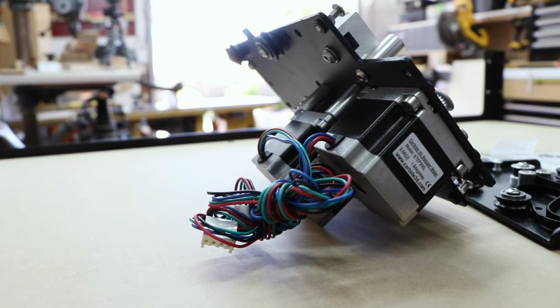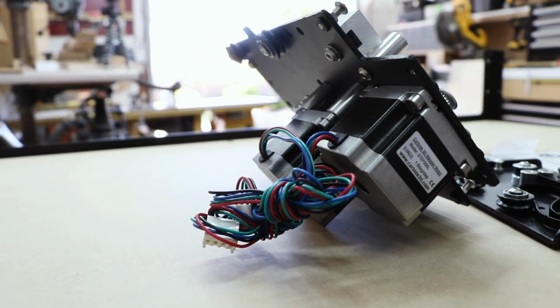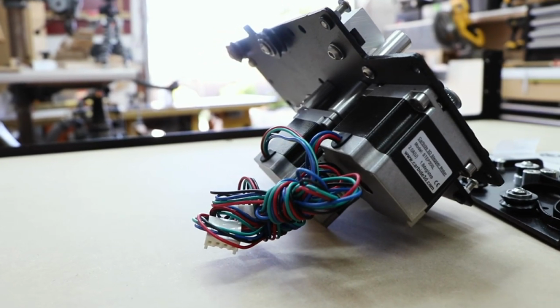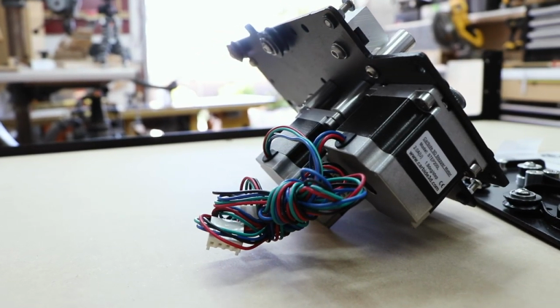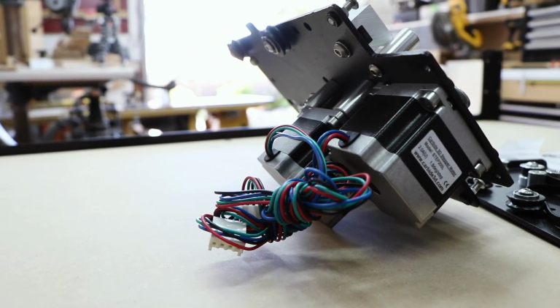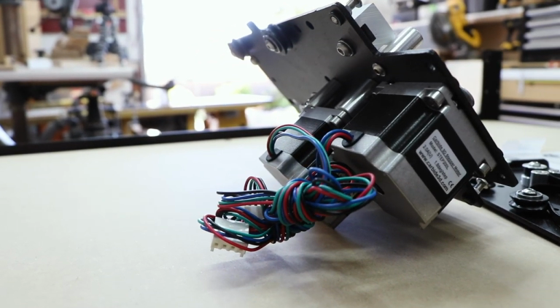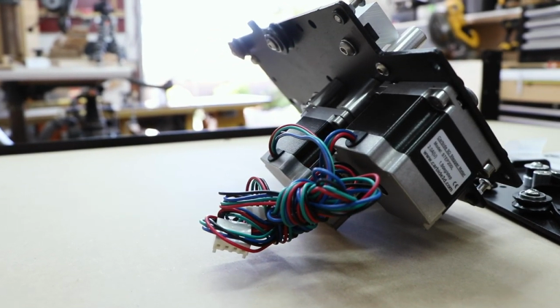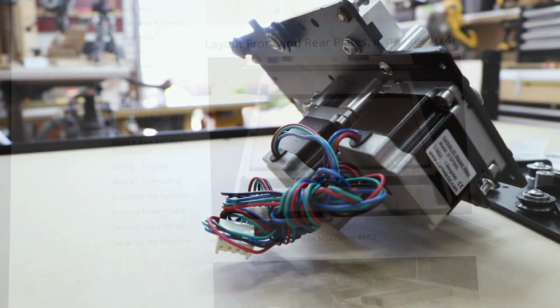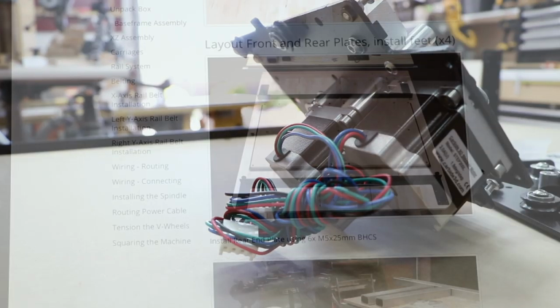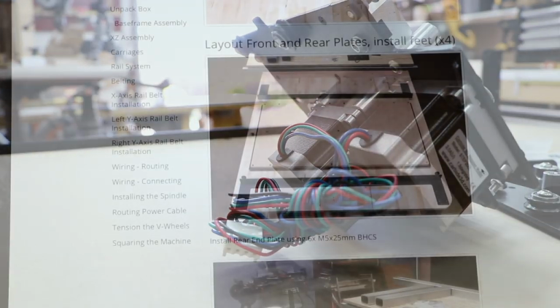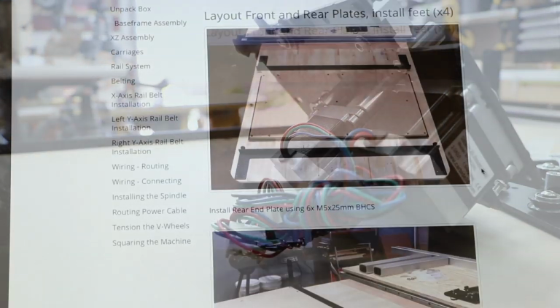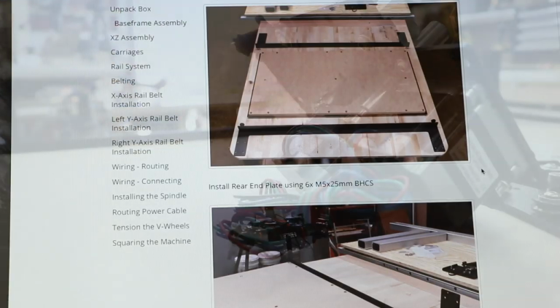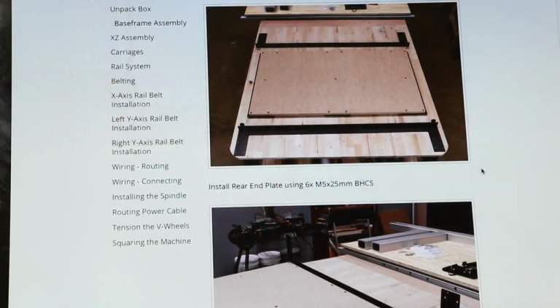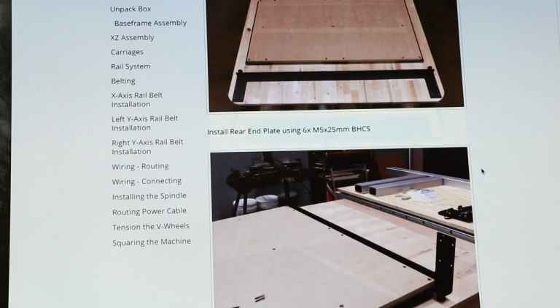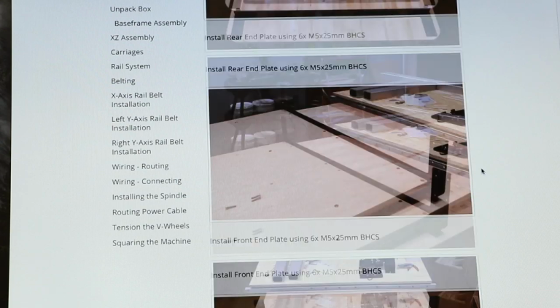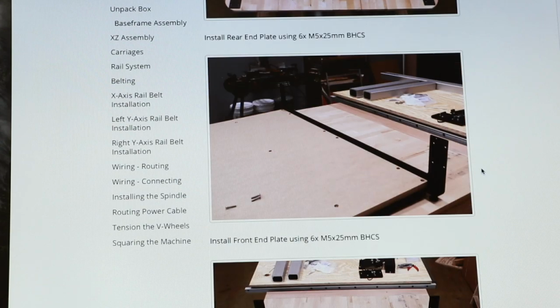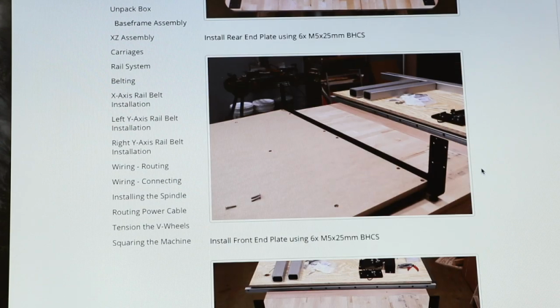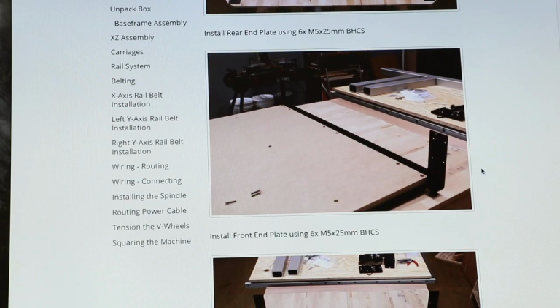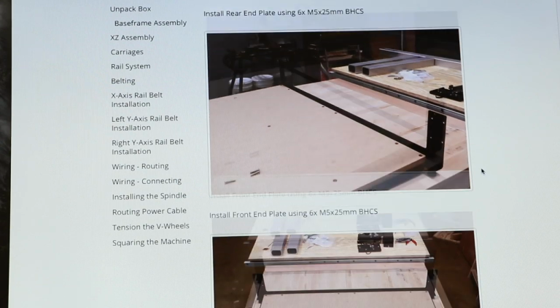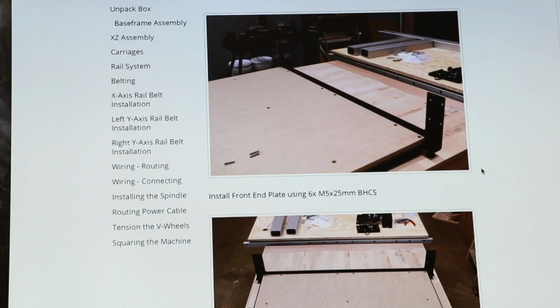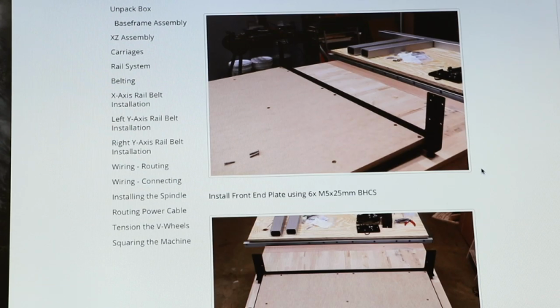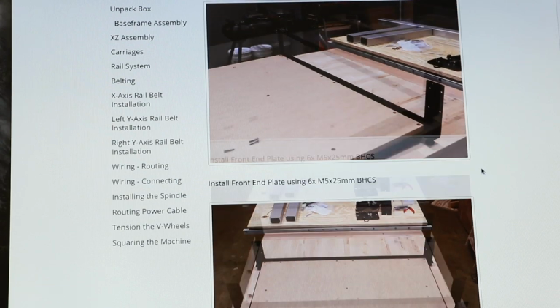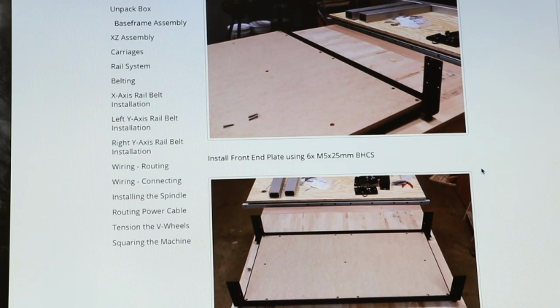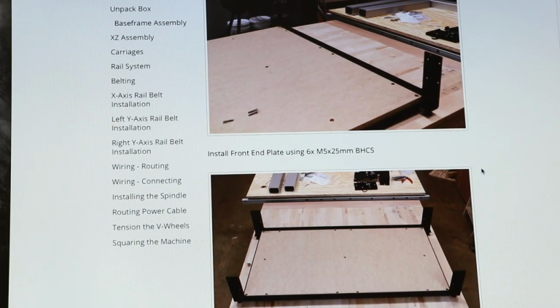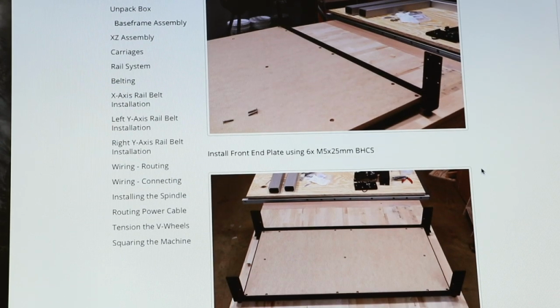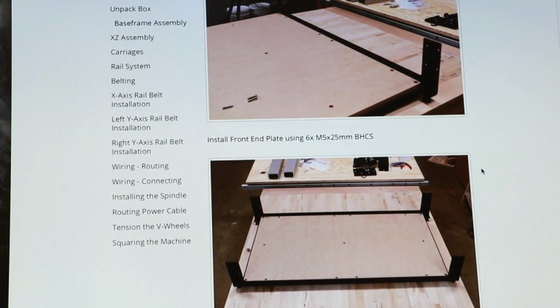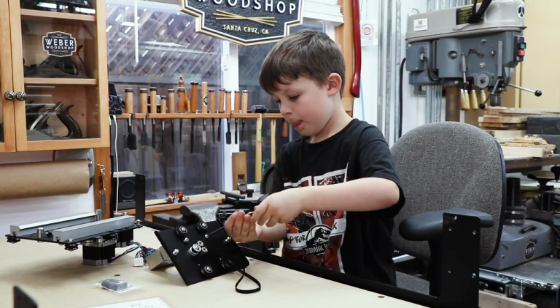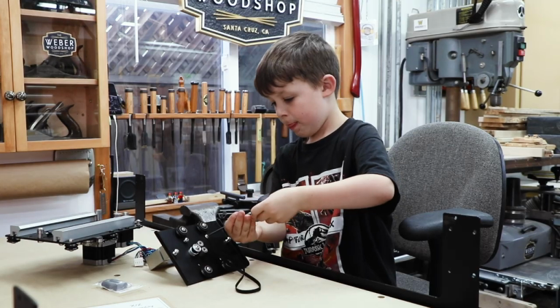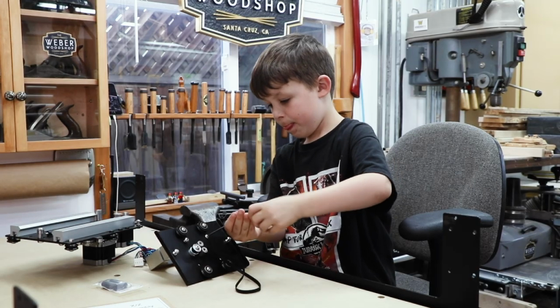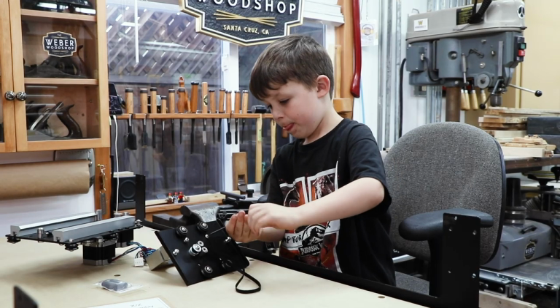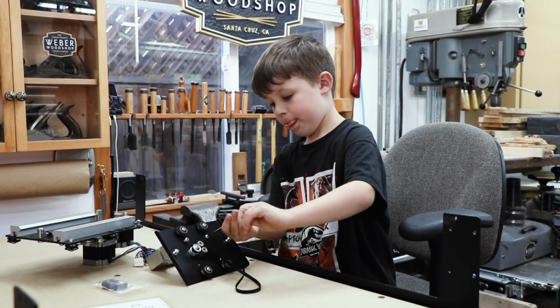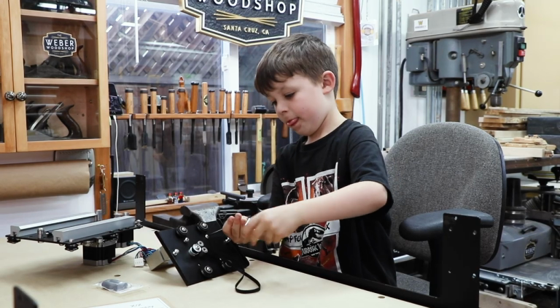It took a little time to put together, but with the instructions on their website, it's so simple a six-year-old could do it.